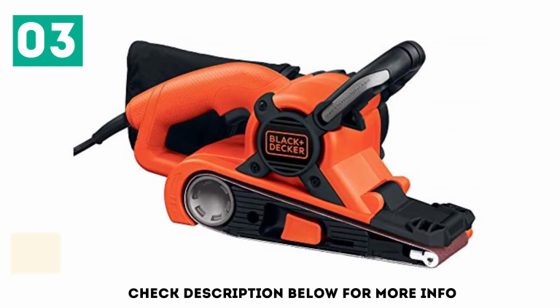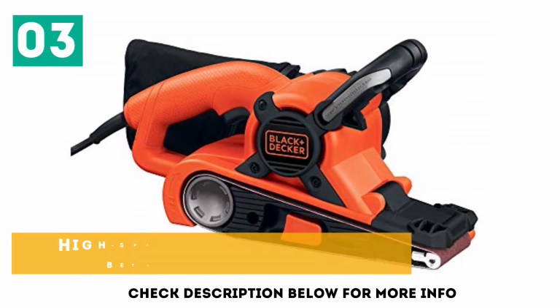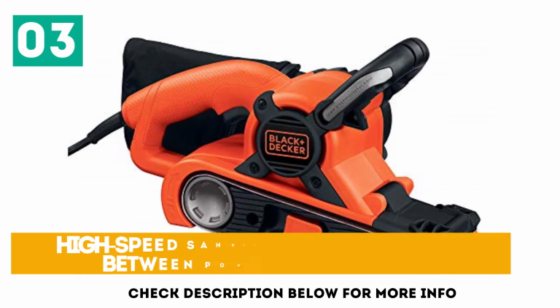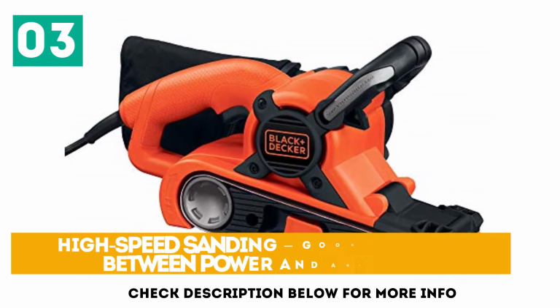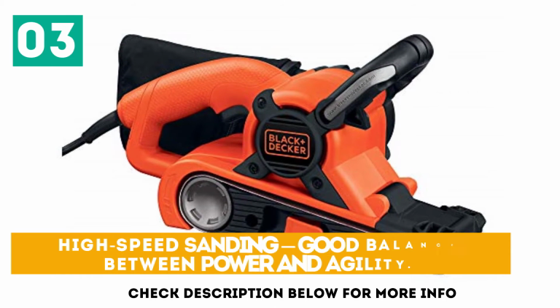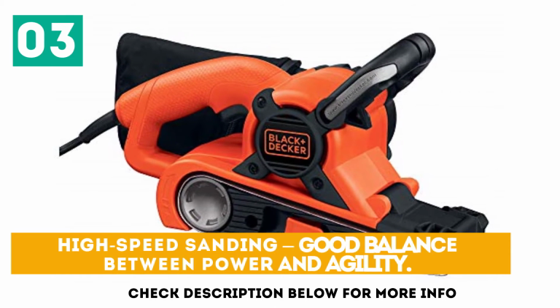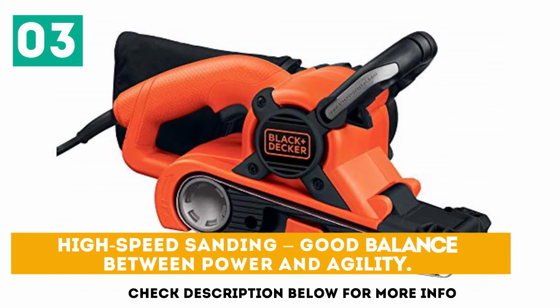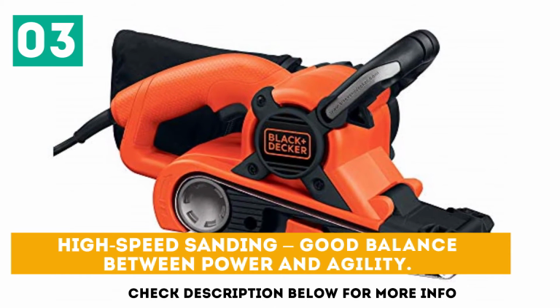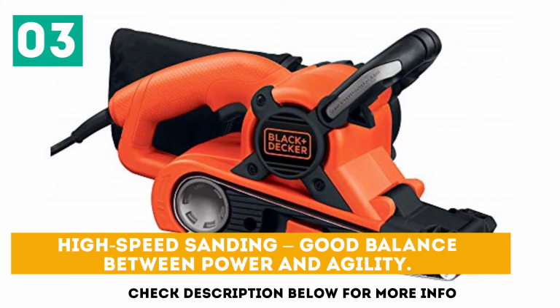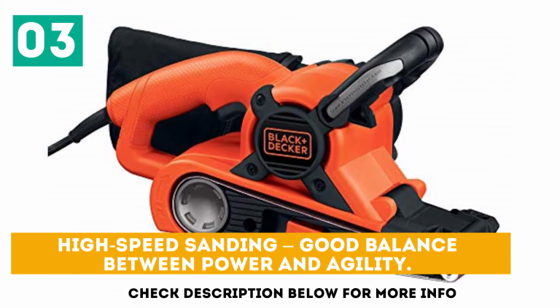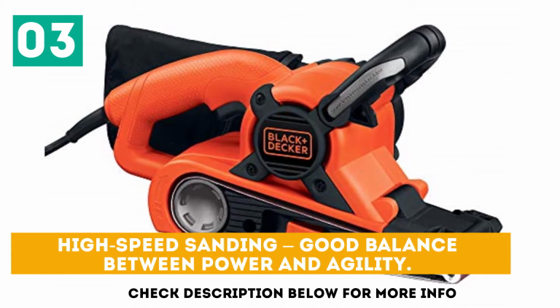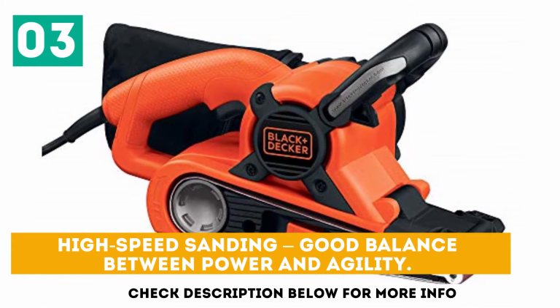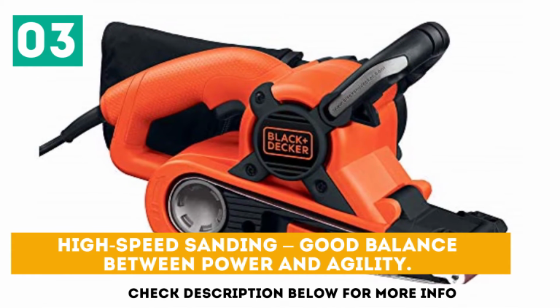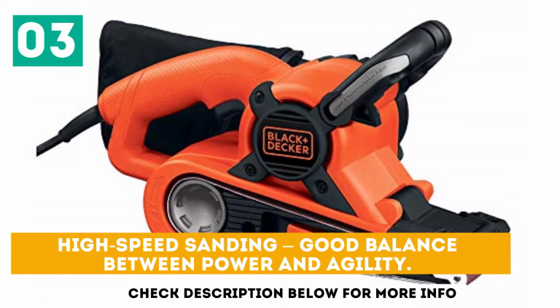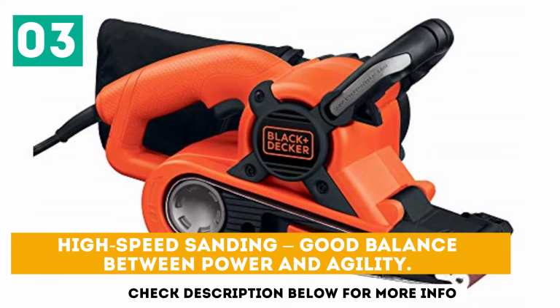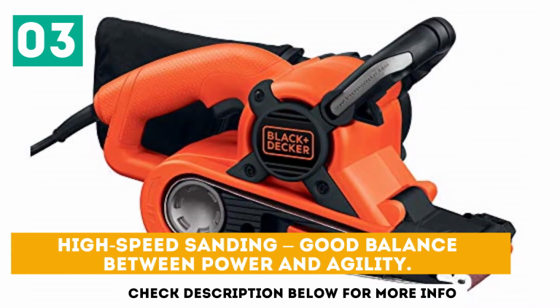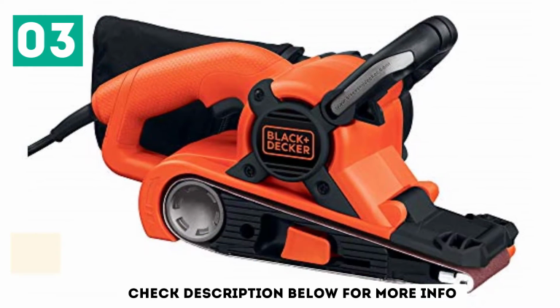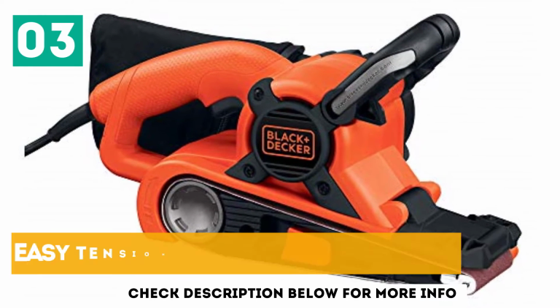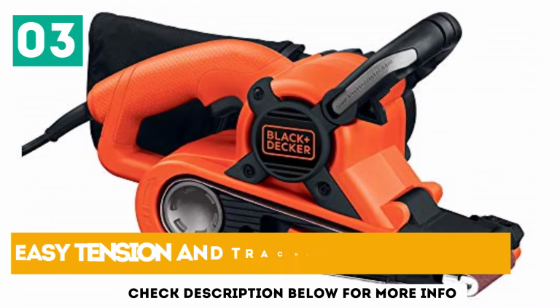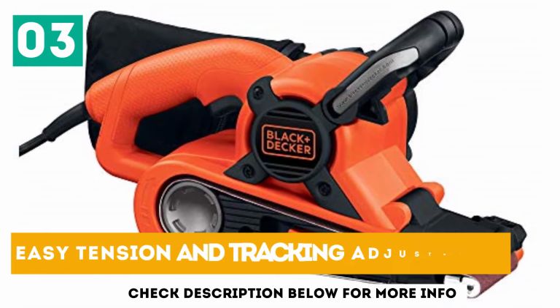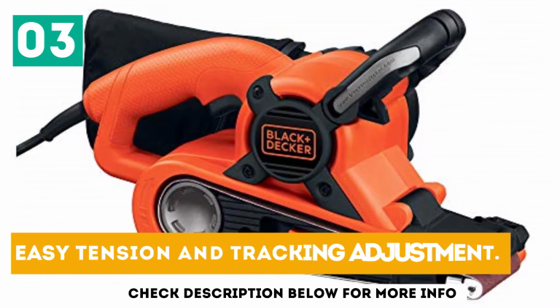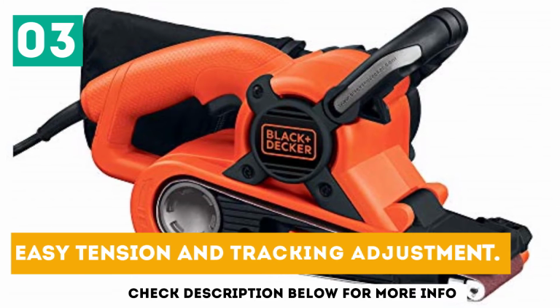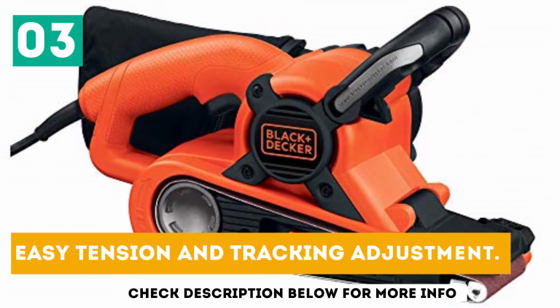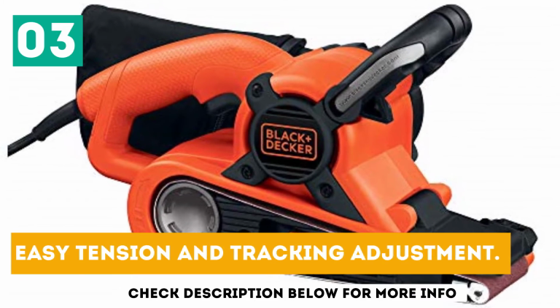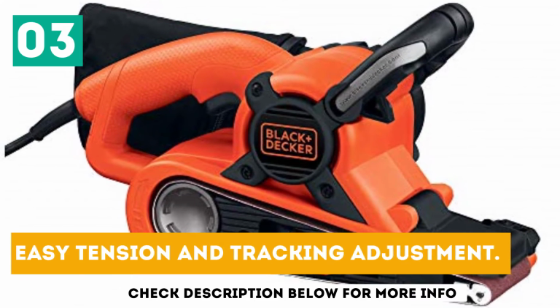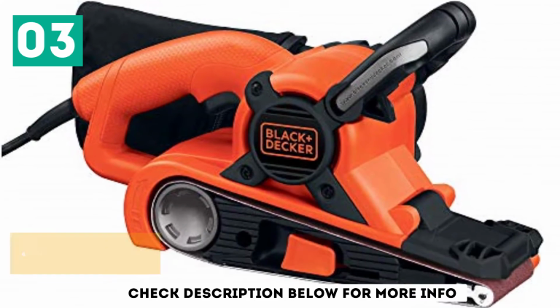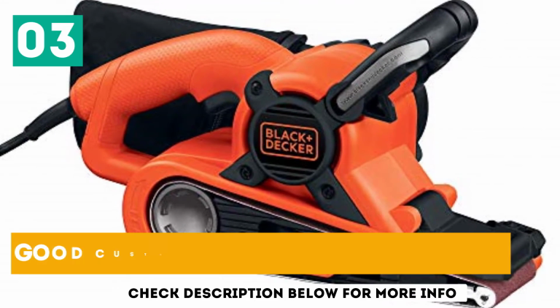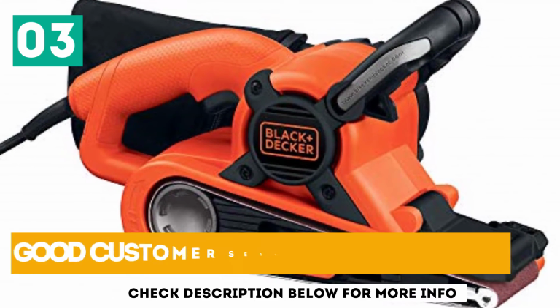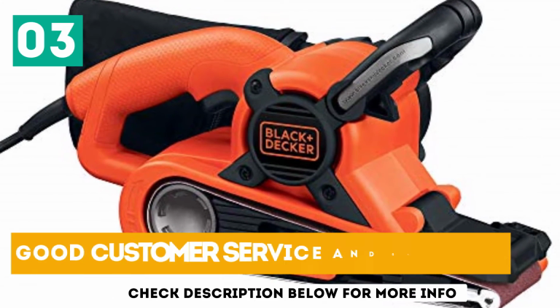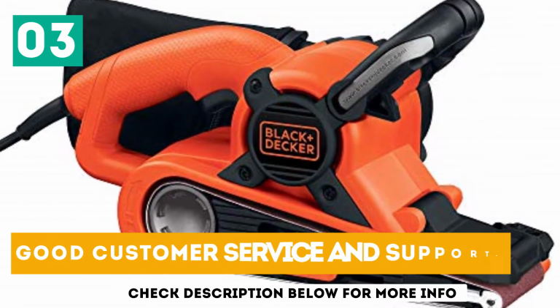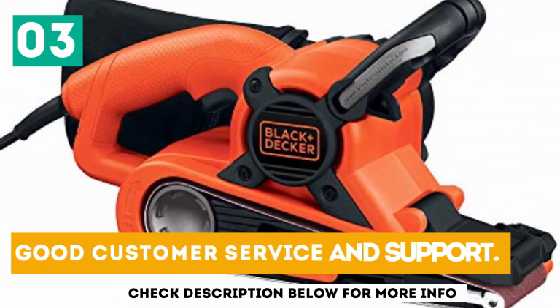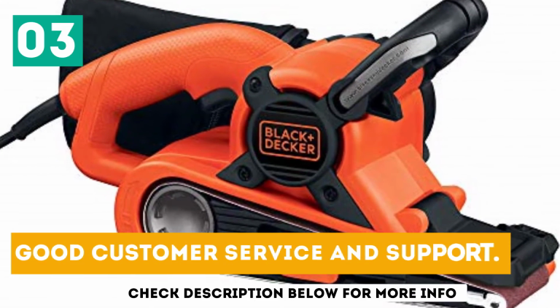High-speed sanding with good balance between power and agility. Easy tension and tracking adjustment. Good customer service and support.